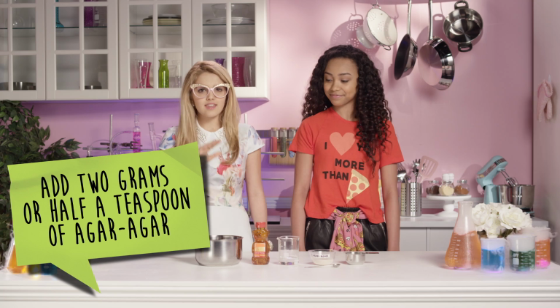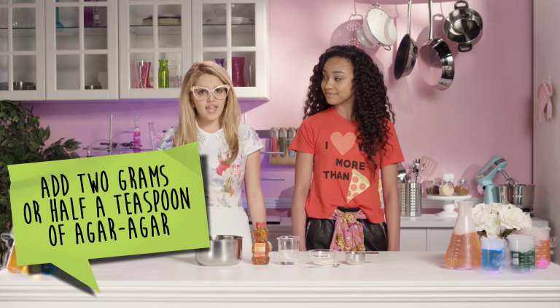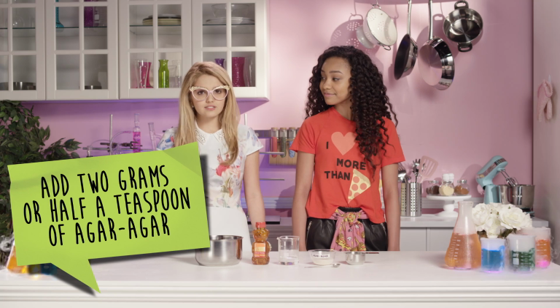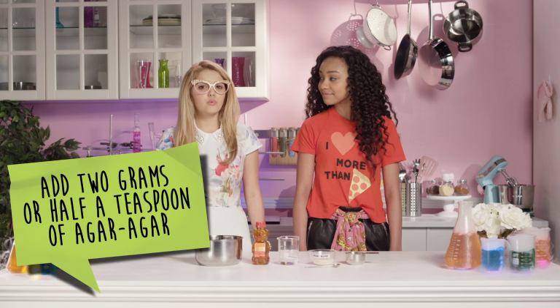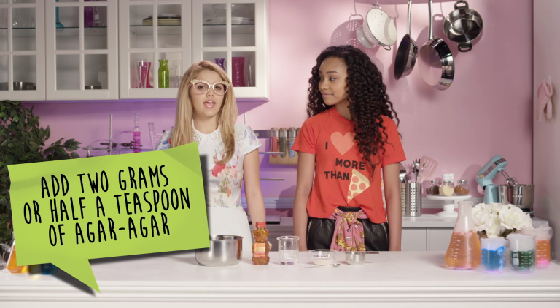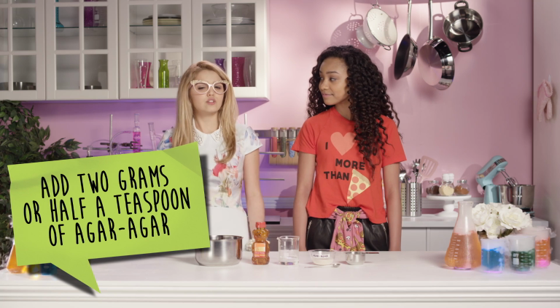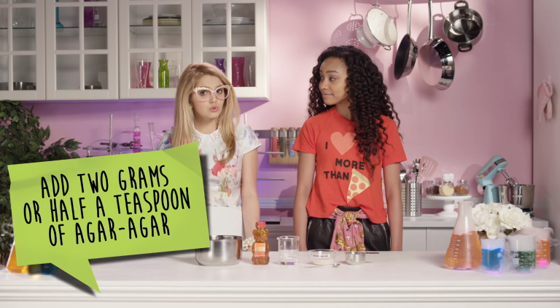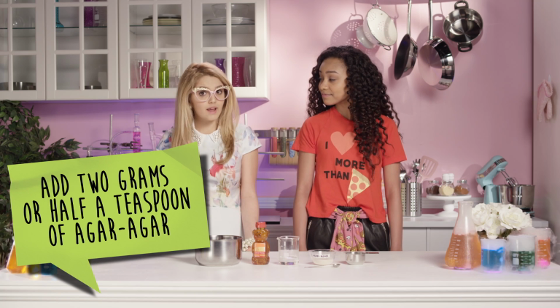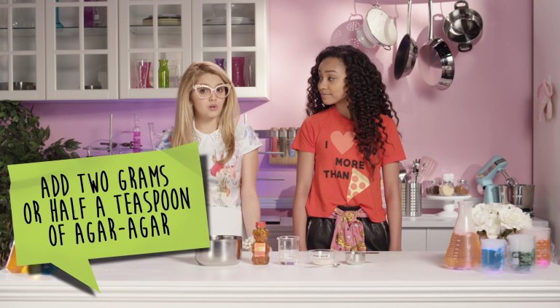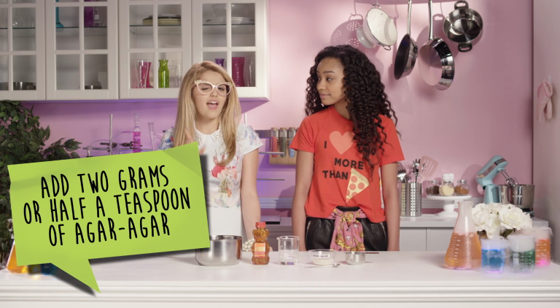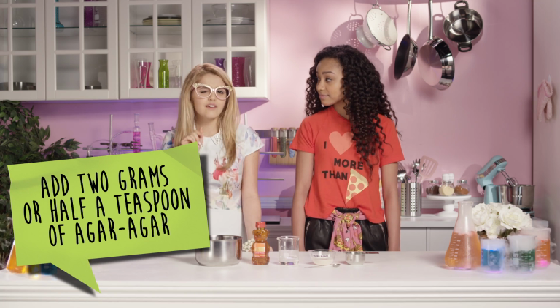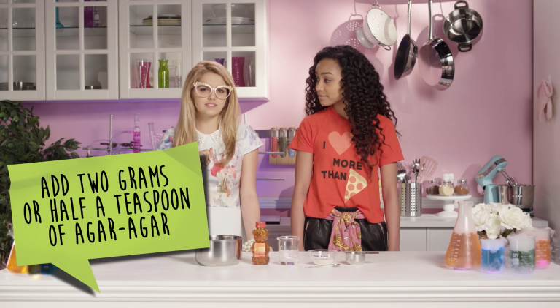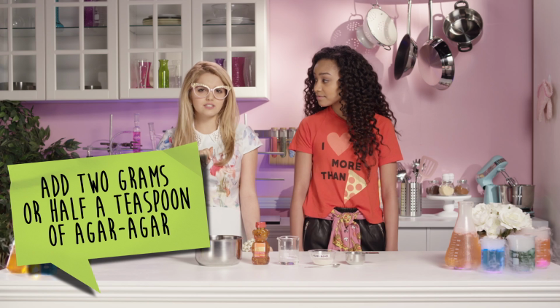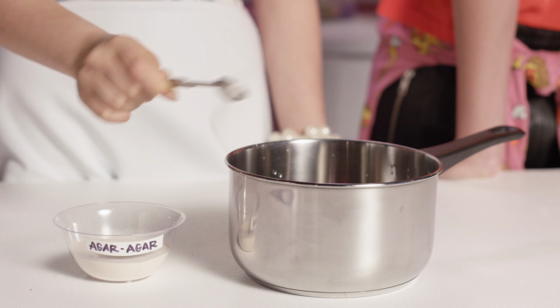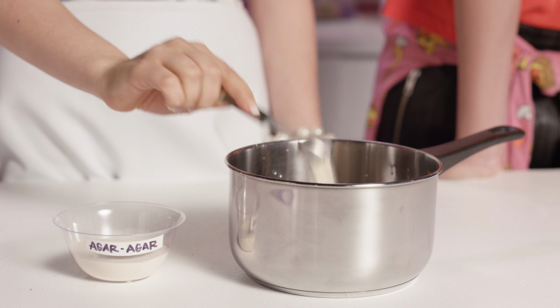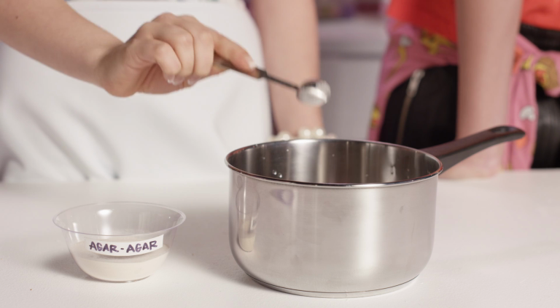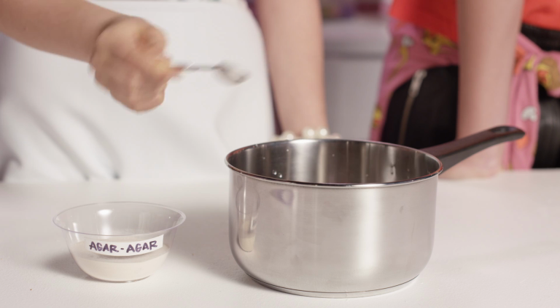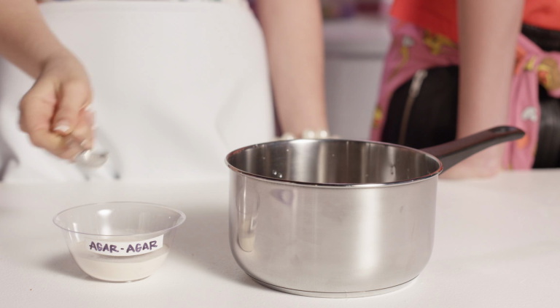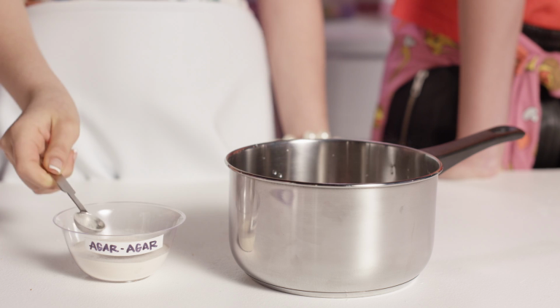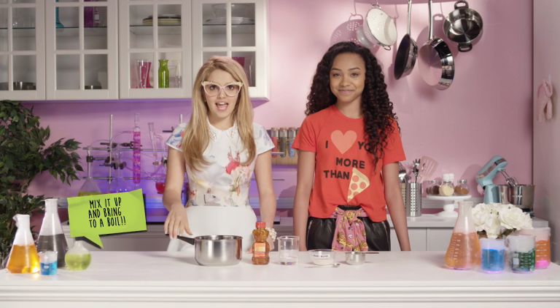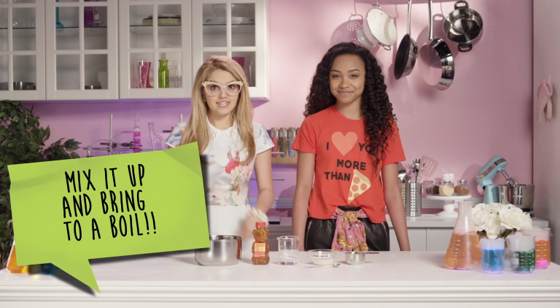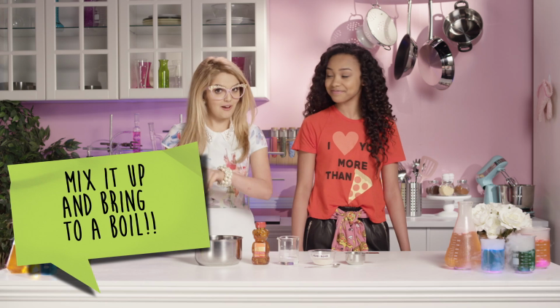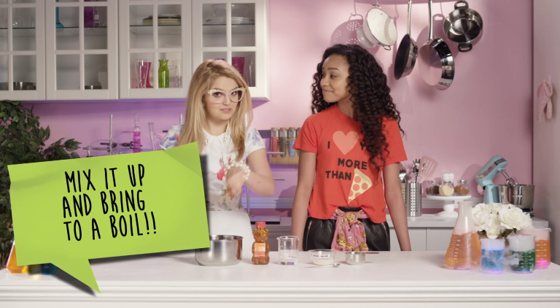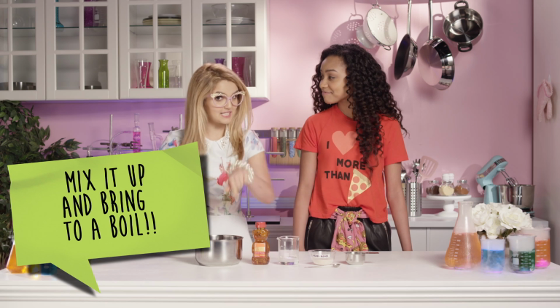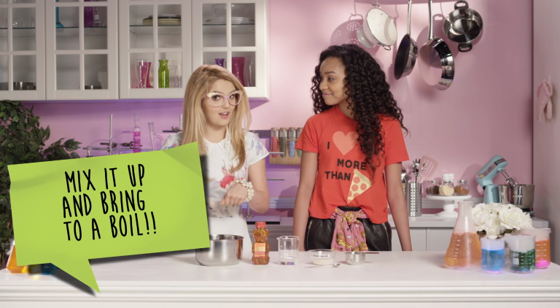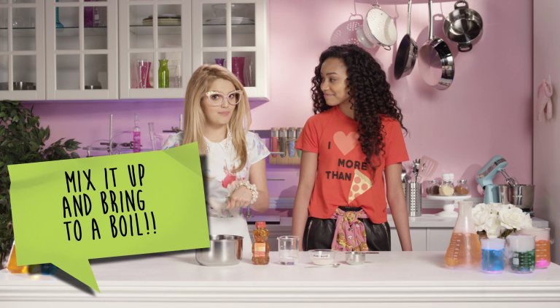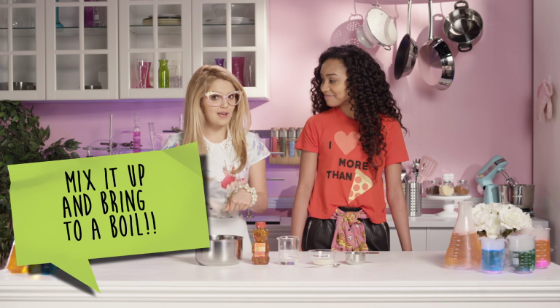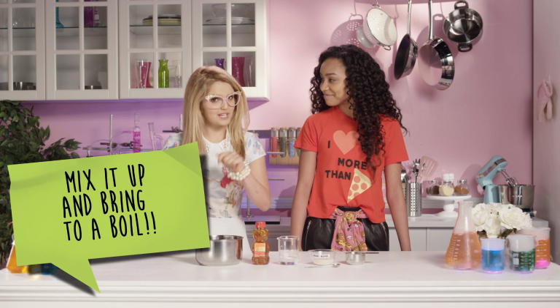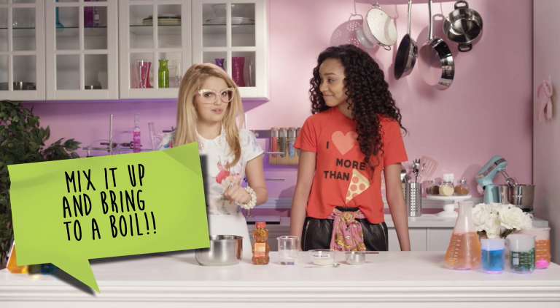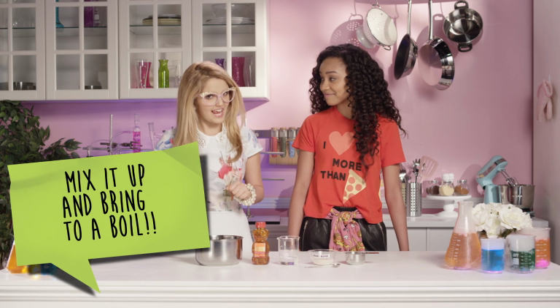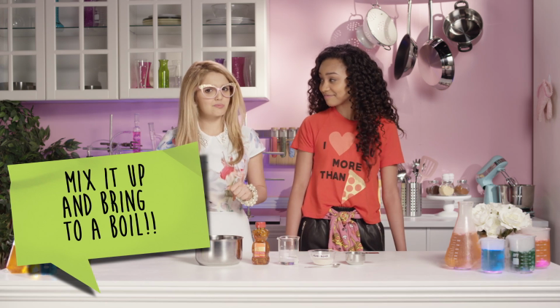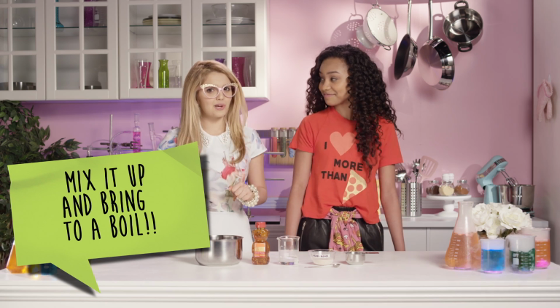Next, we add two grams or half a teaspoon of agar agar. Now, let's mix it all up and bring it to a nice boil.